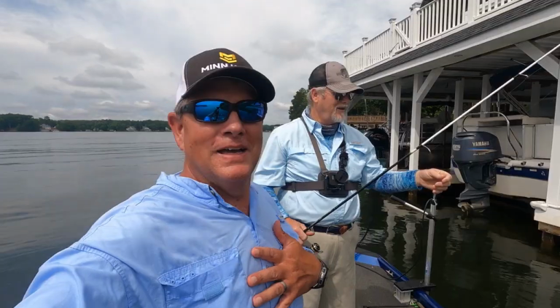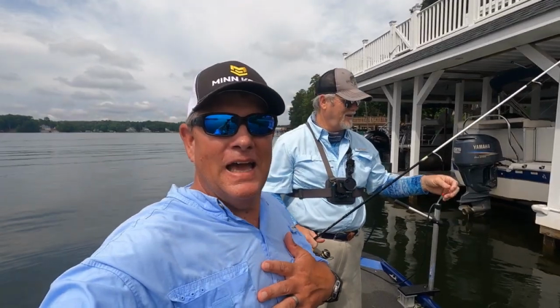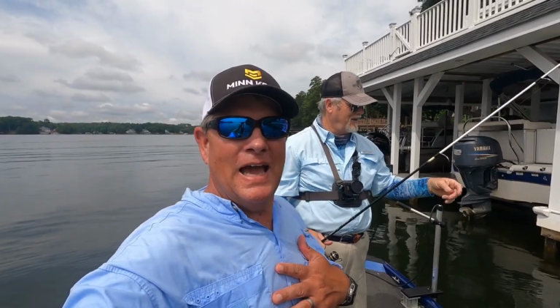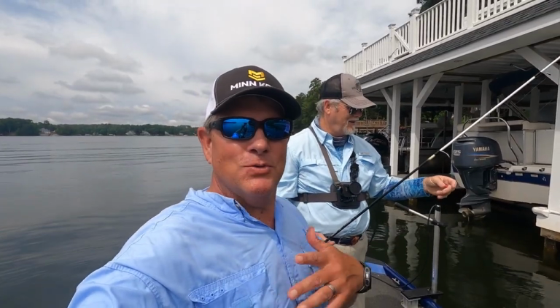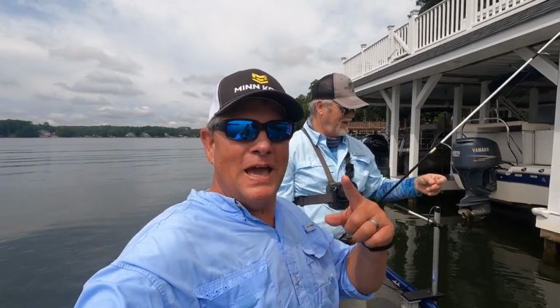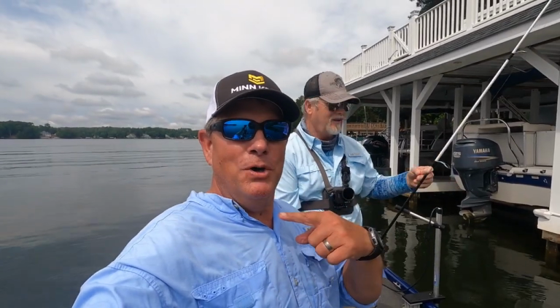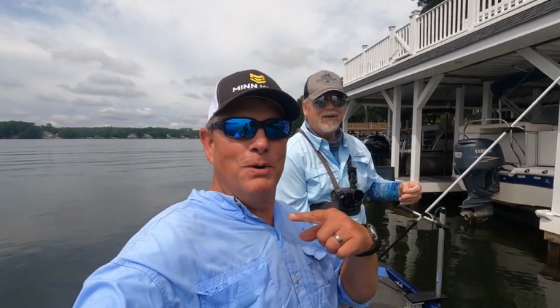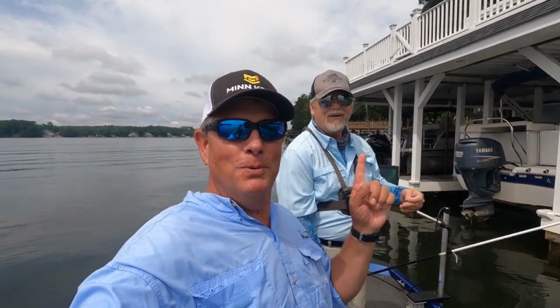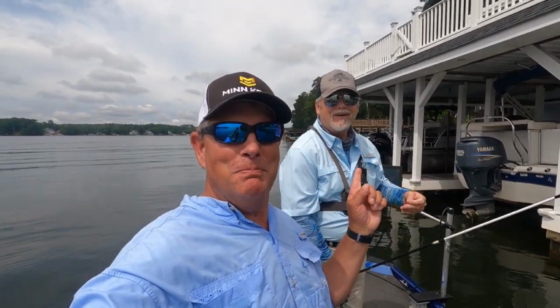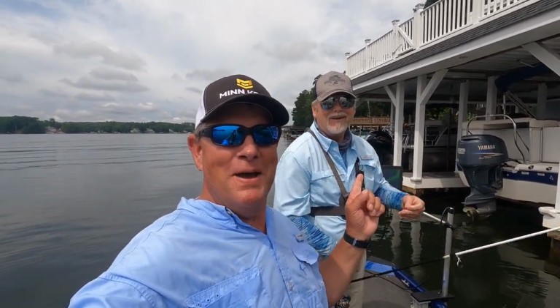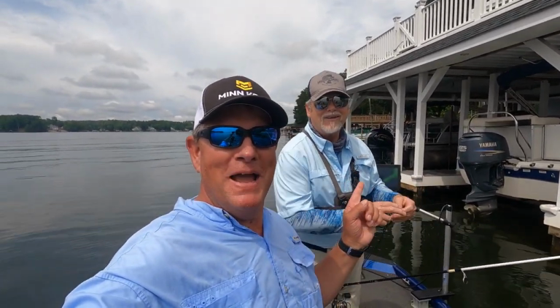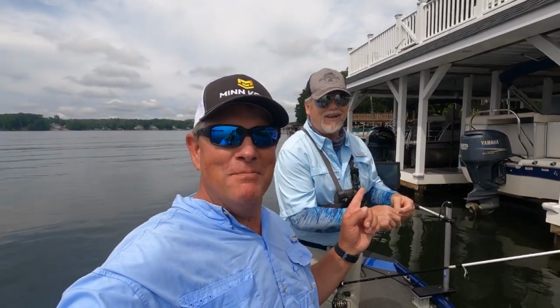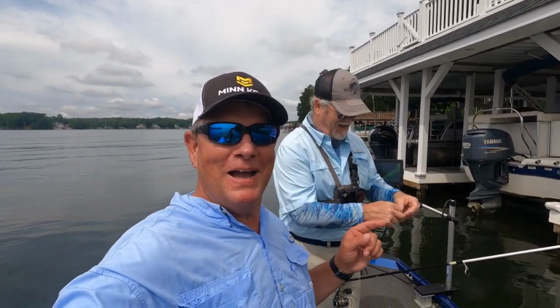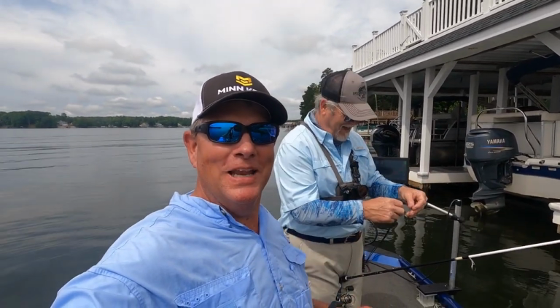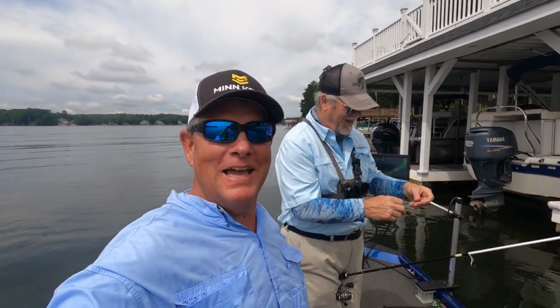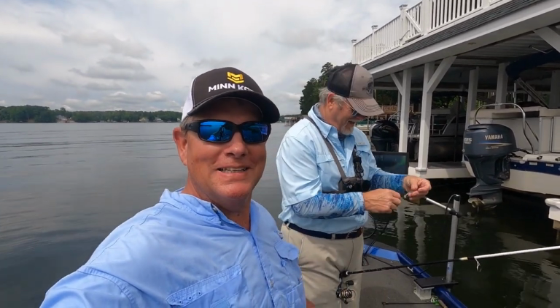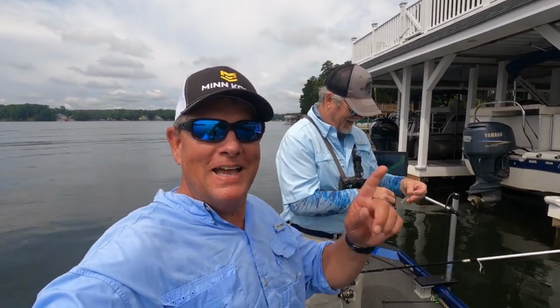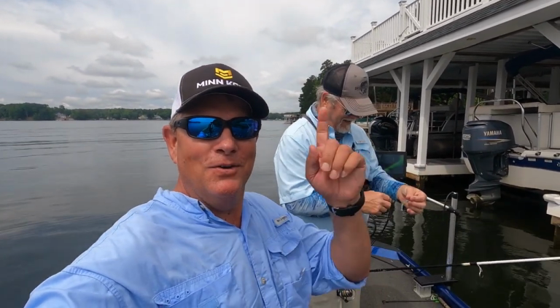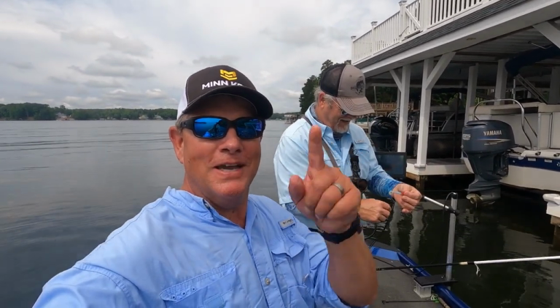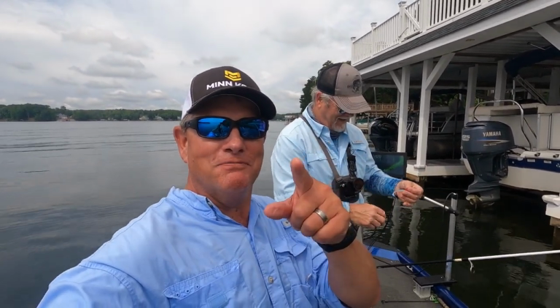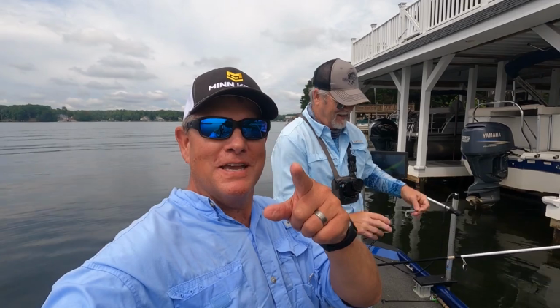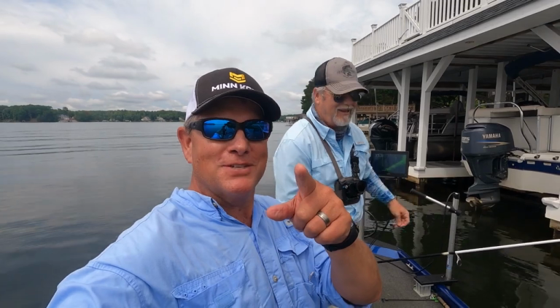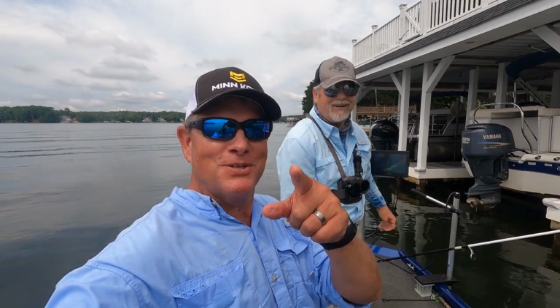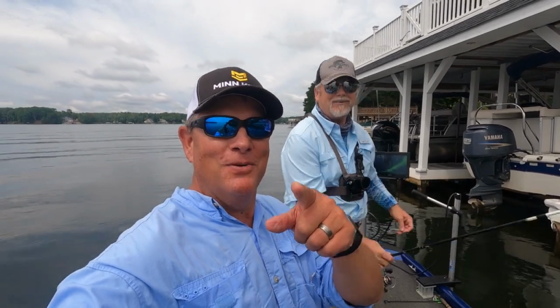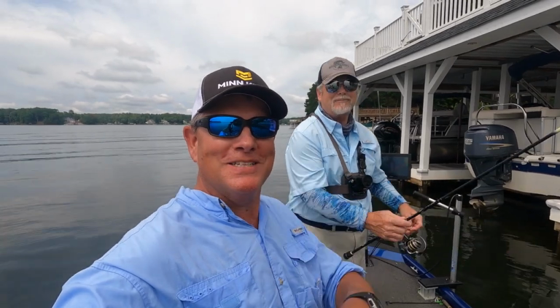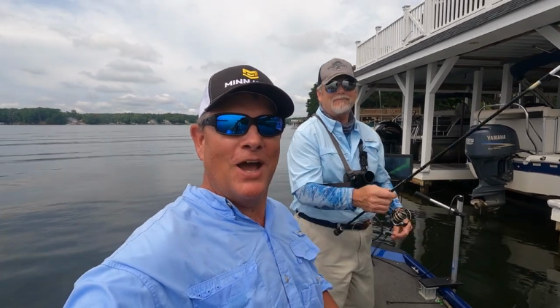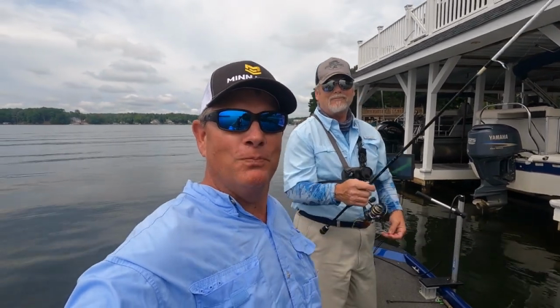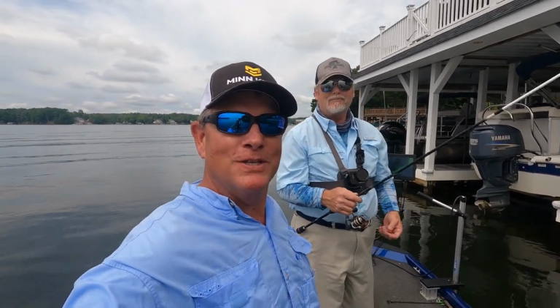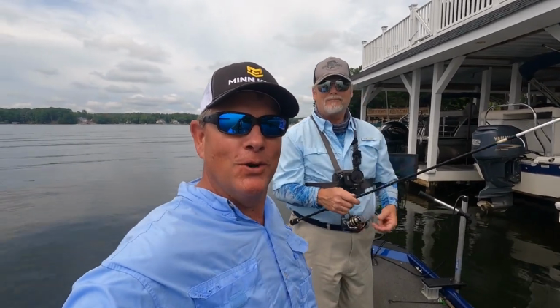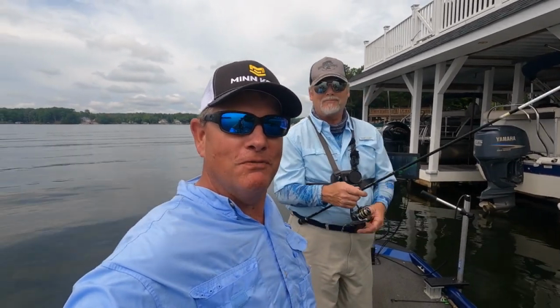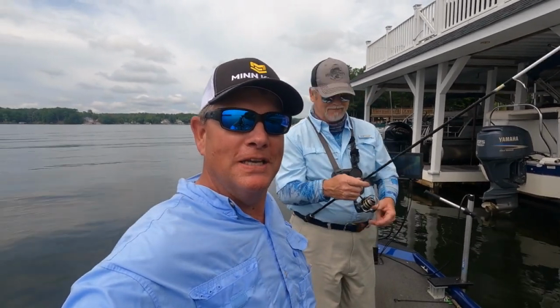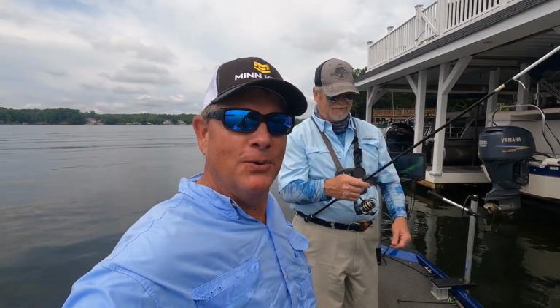Hey guys, we got Boom Boom and Bam Bam back on the lake today, going to catch some fish. Stay with us and I hope you enjoy the video.